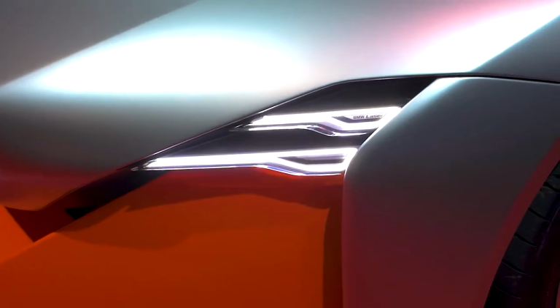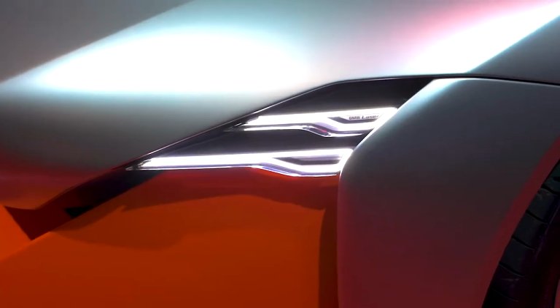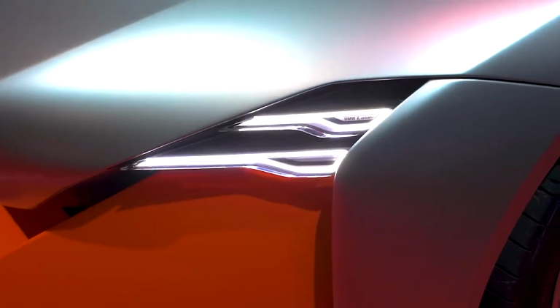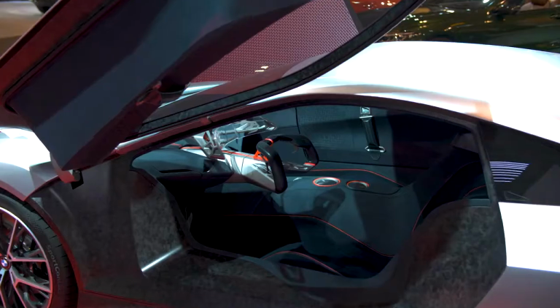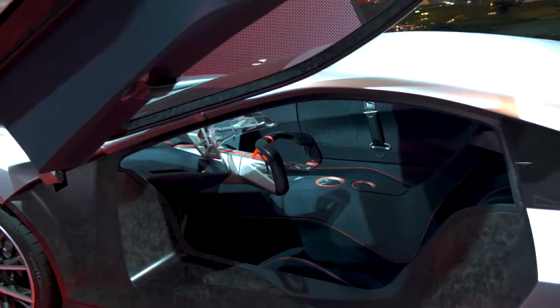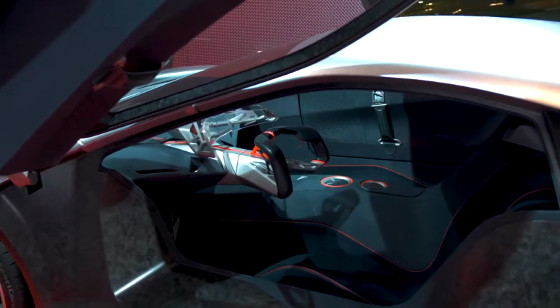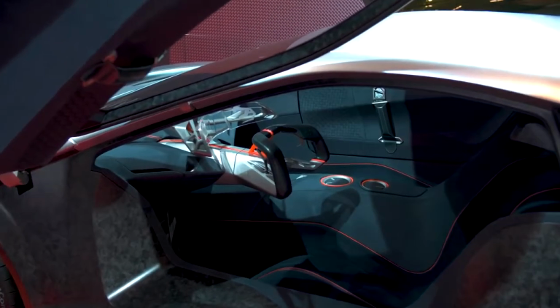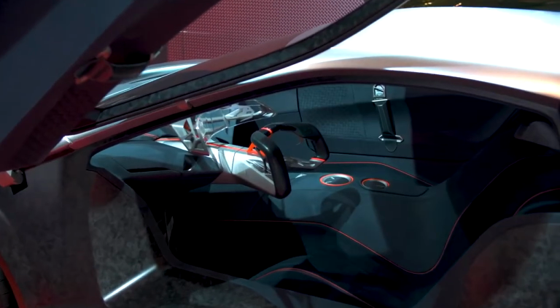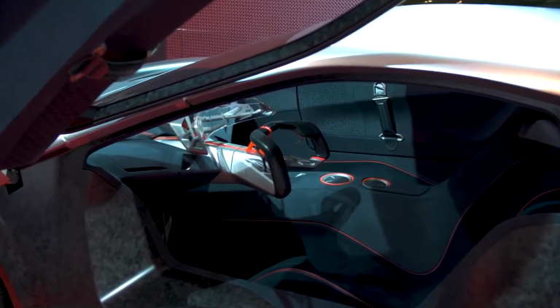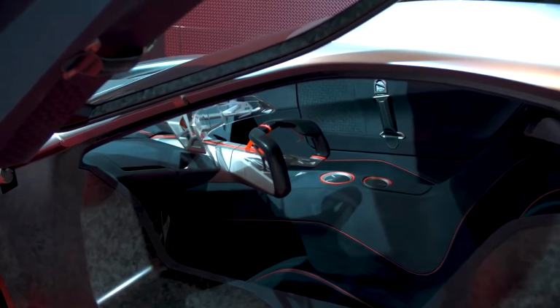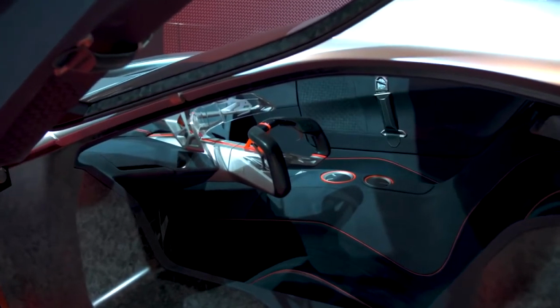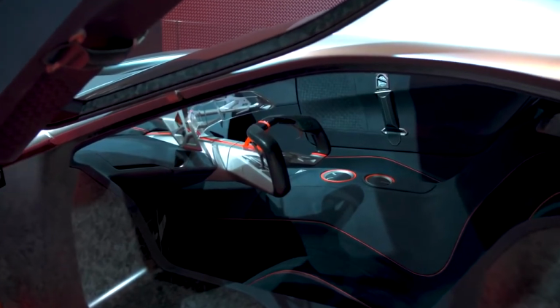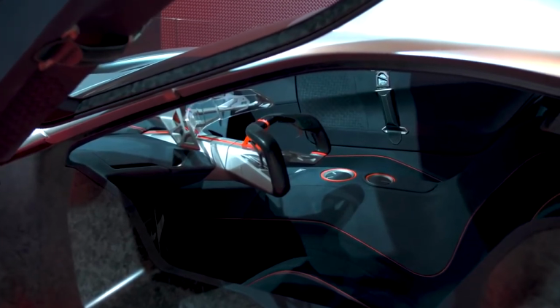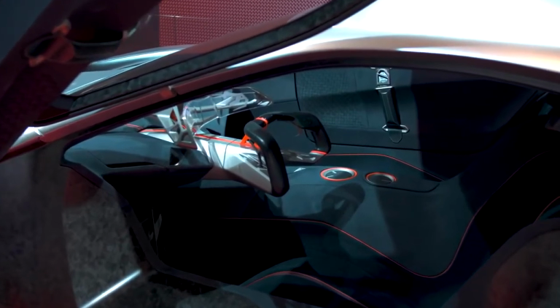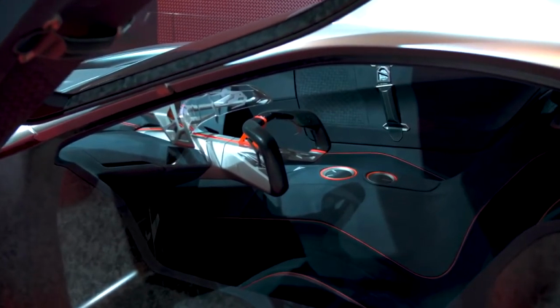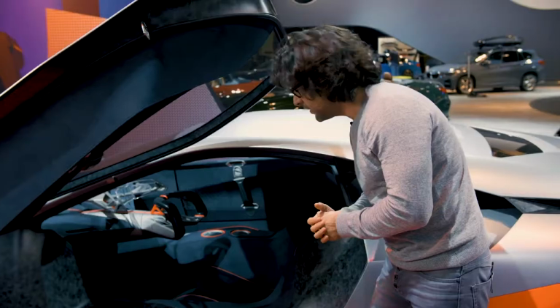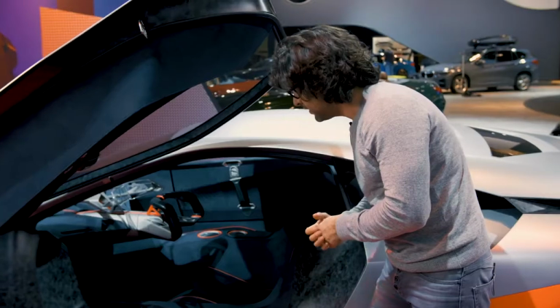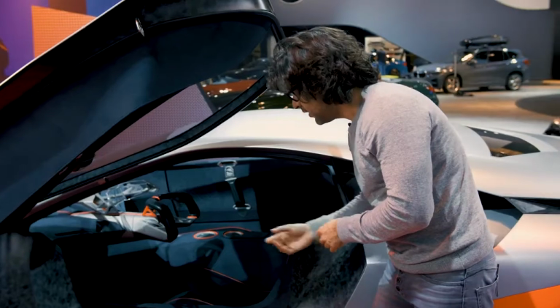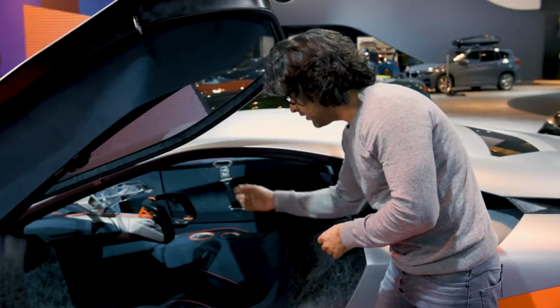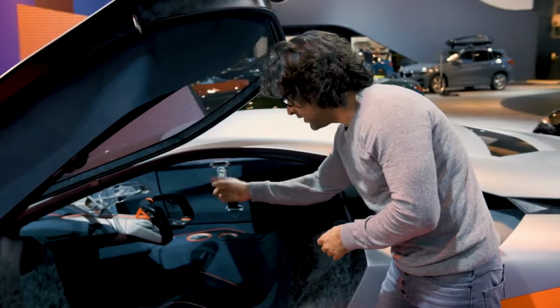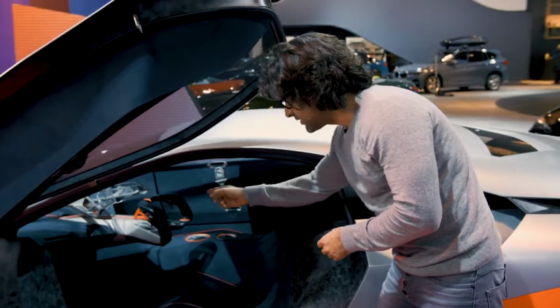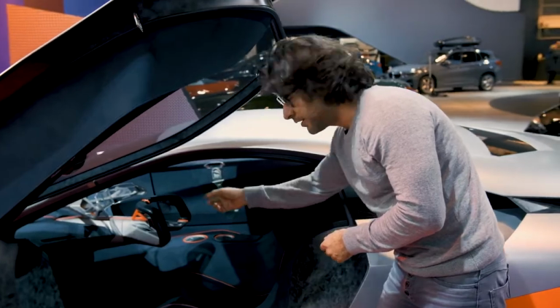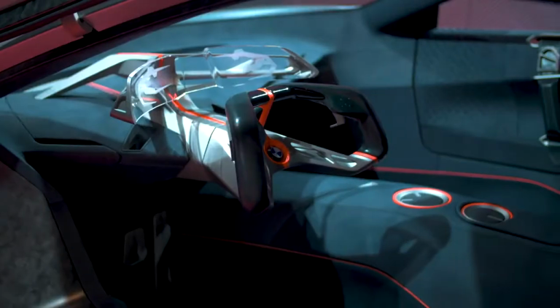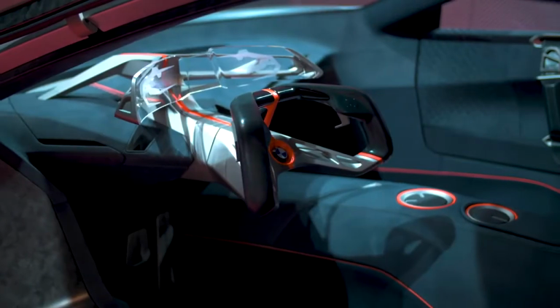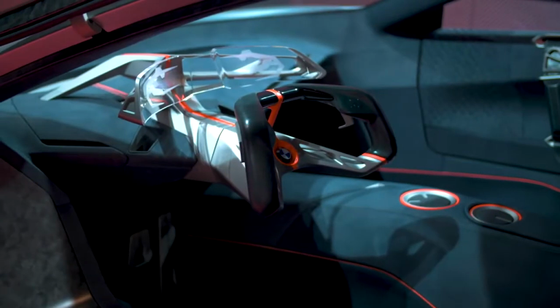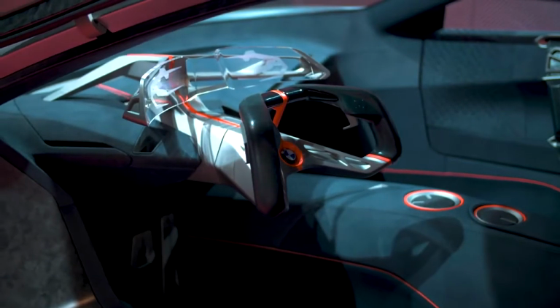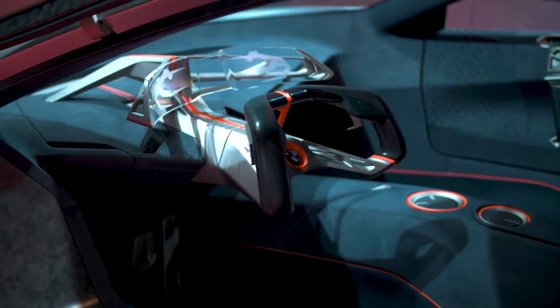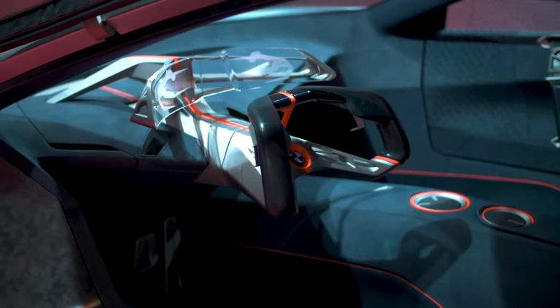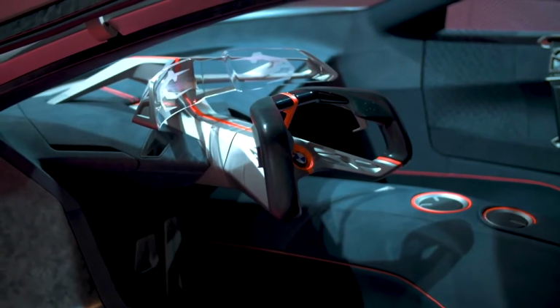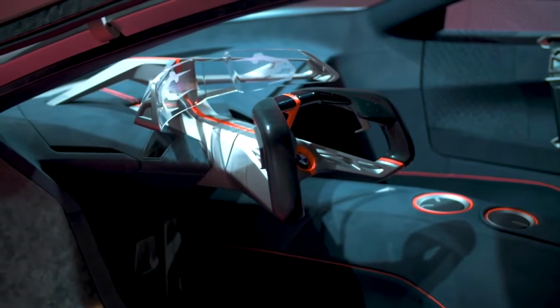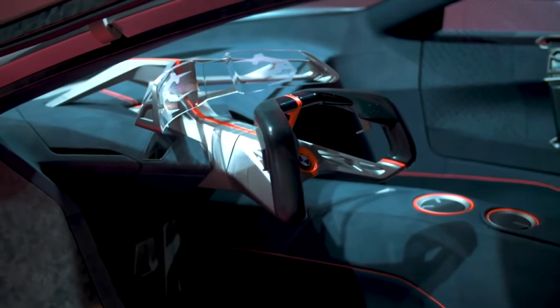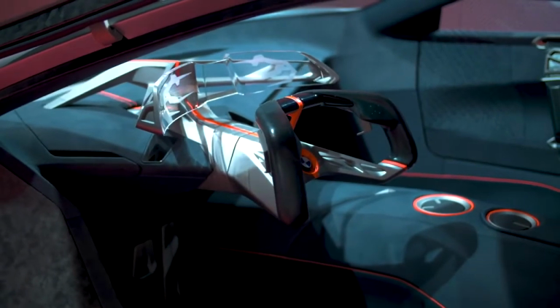It's a very seamless interior. There's almost nothing inside of it — only the steering wheel, the boot spot, and the head-up display.